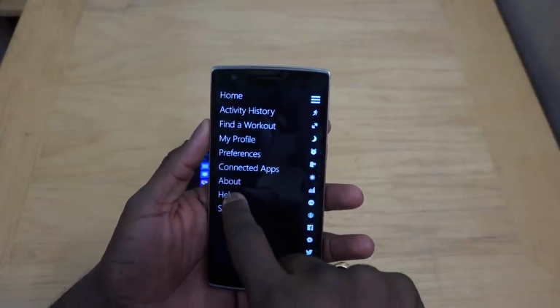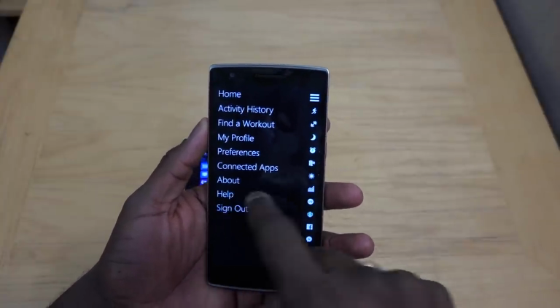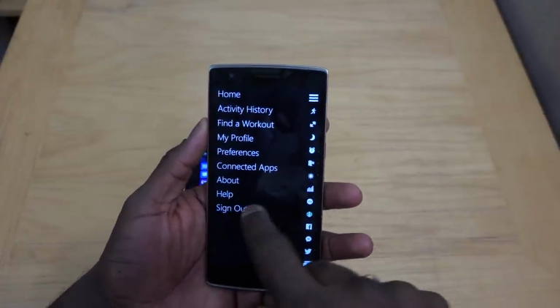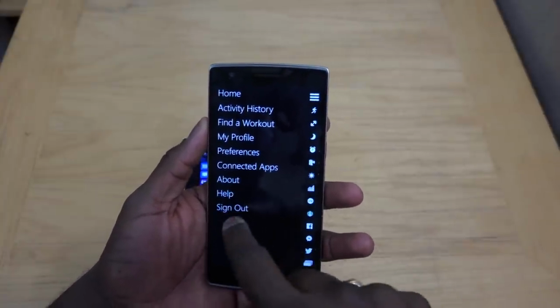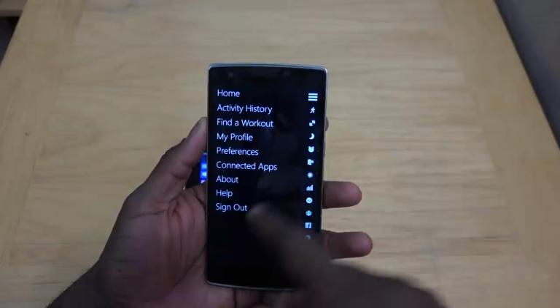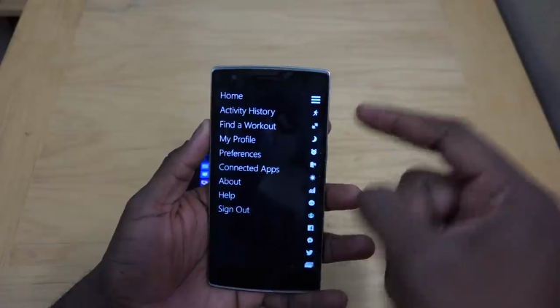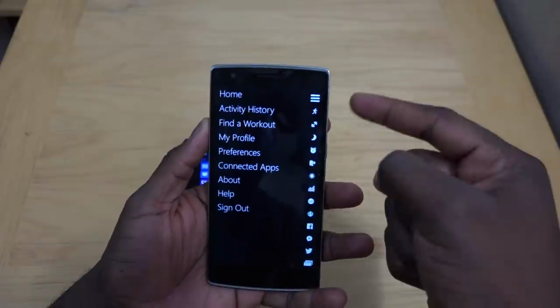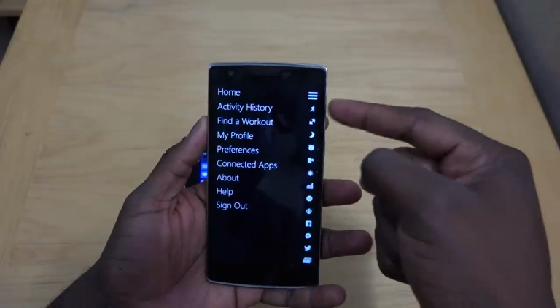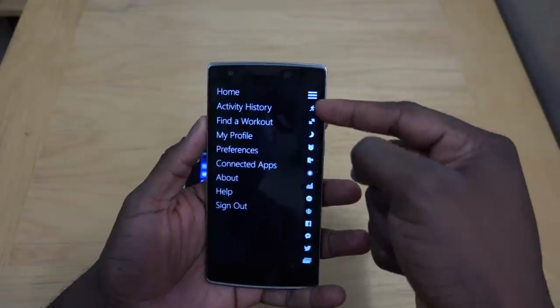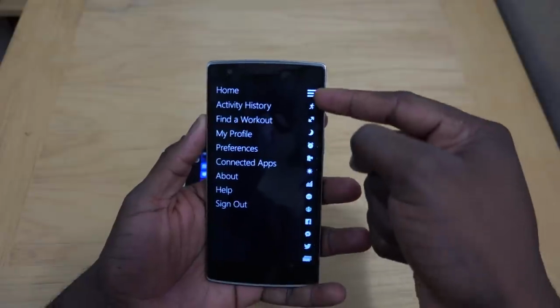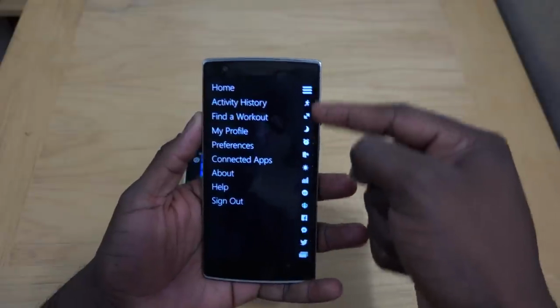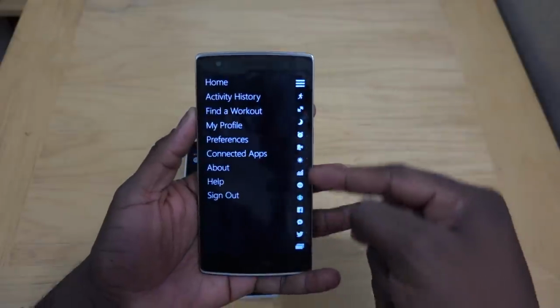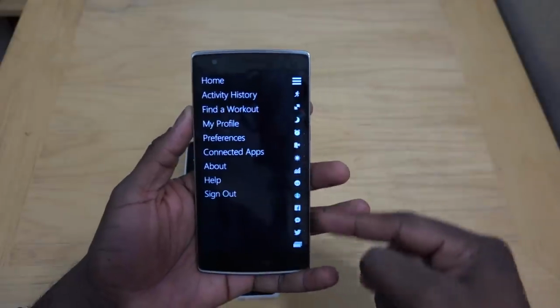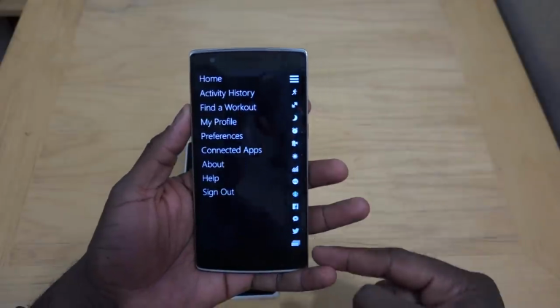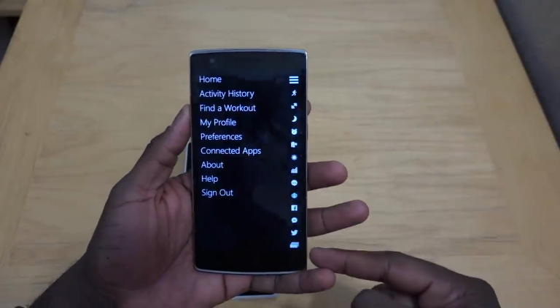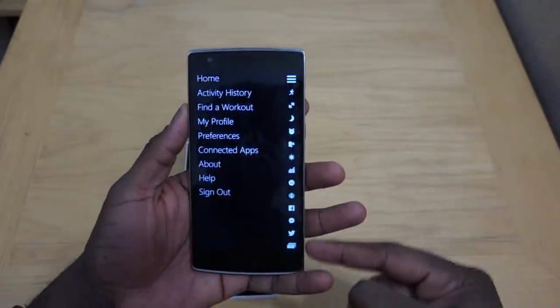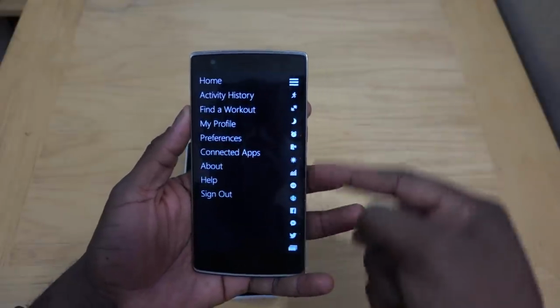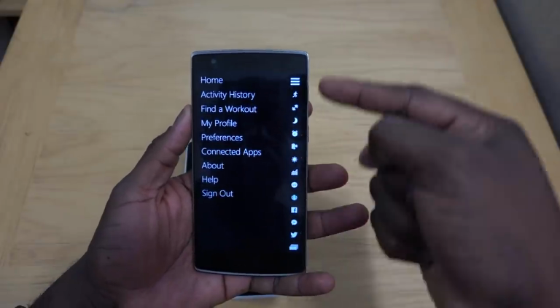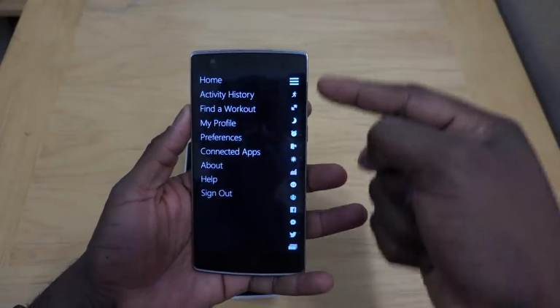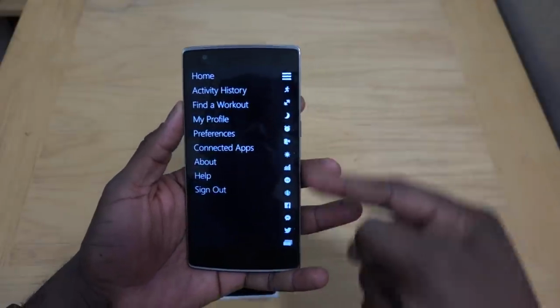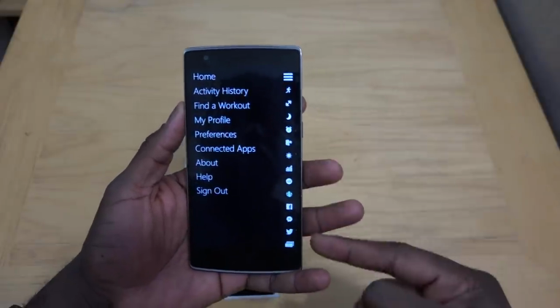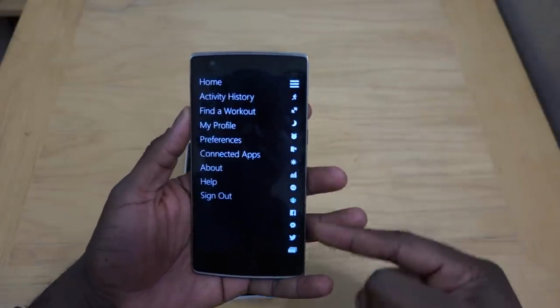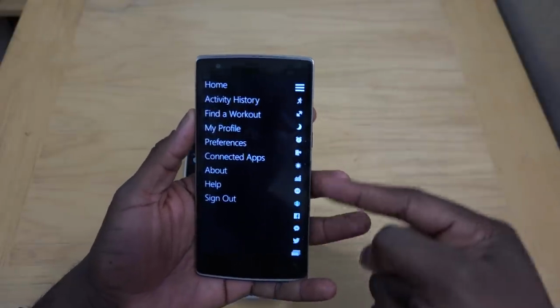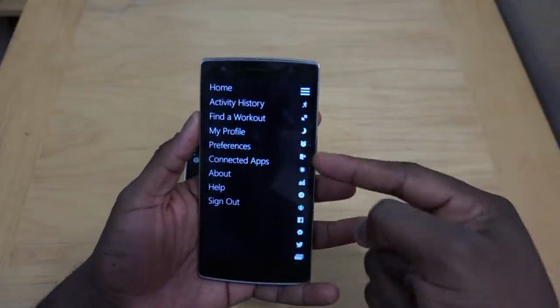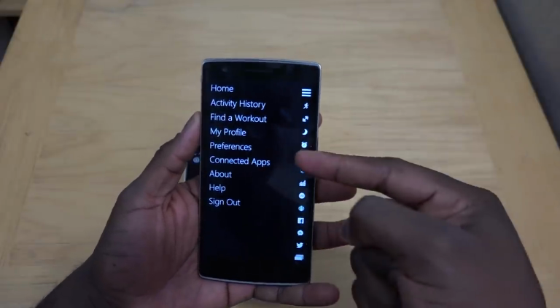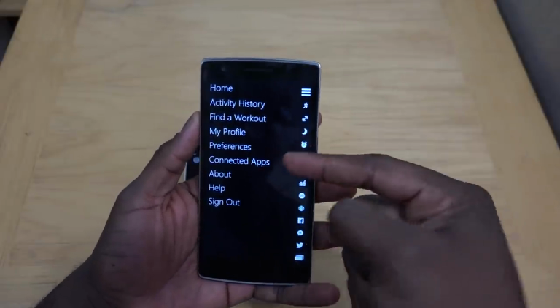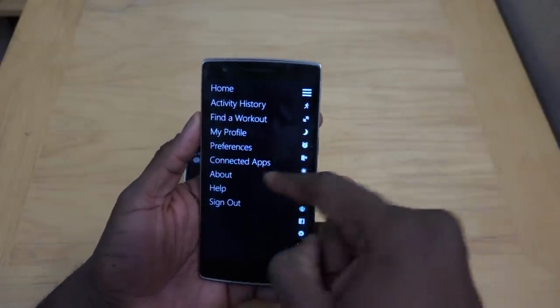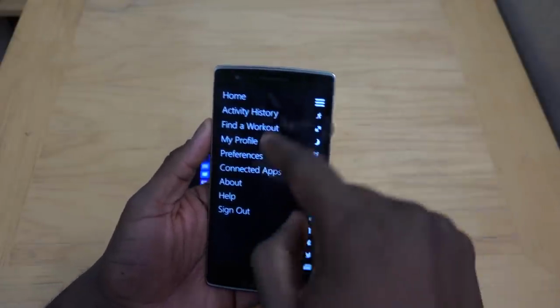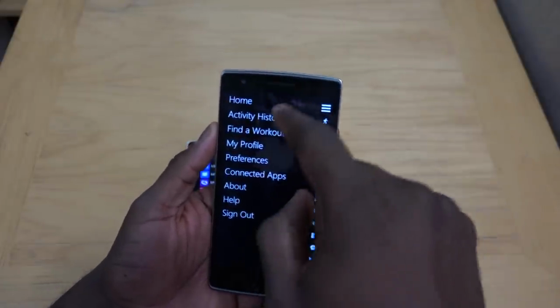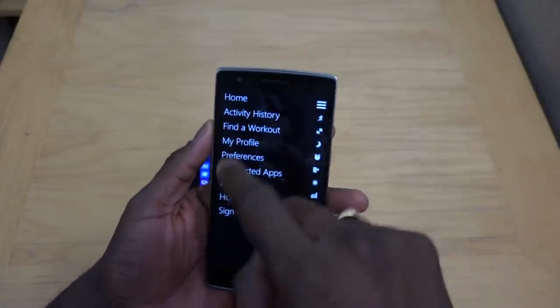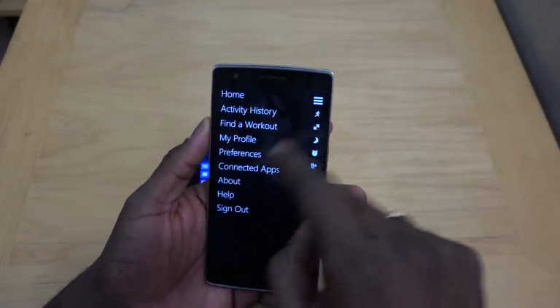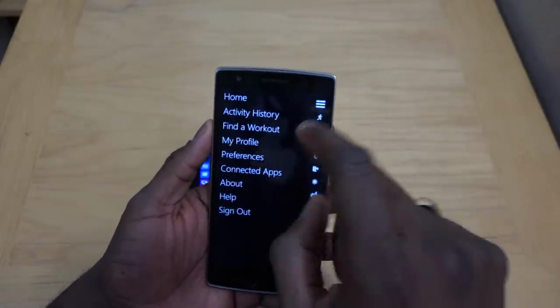When we open the app, we see Home, Activity, Find a Workout, My Profile, Preferences, Connected Apps — things like MyFitnessPal will work in the Connected Apps section — Help, Sign Out, and then all the notifications showing on the side.